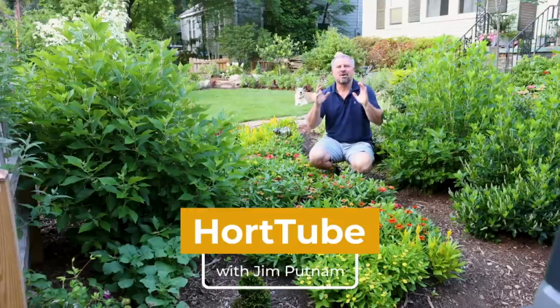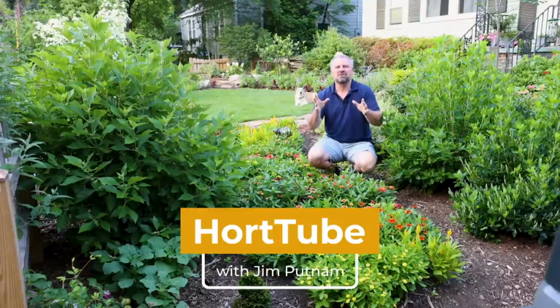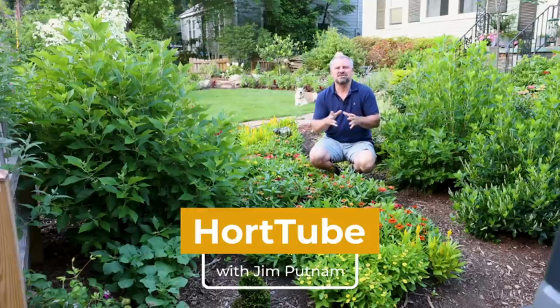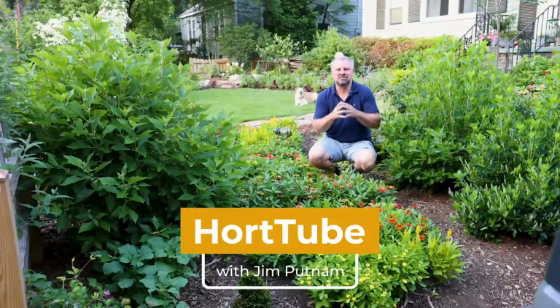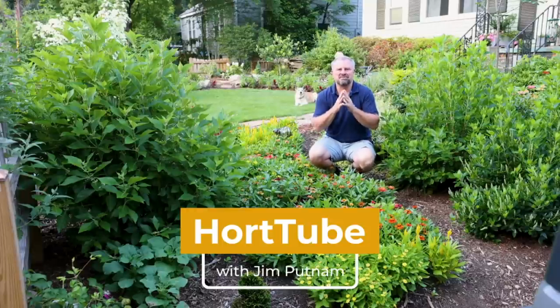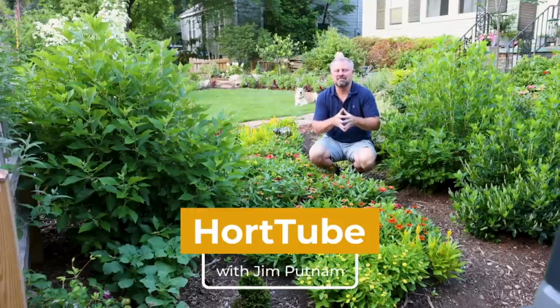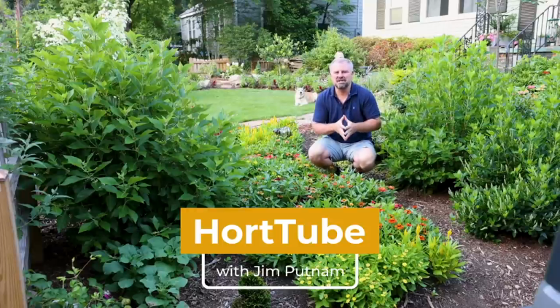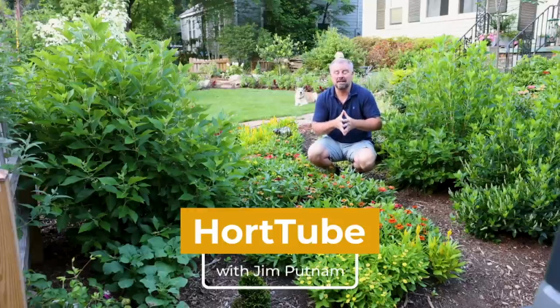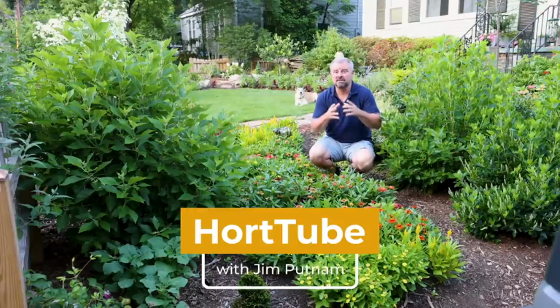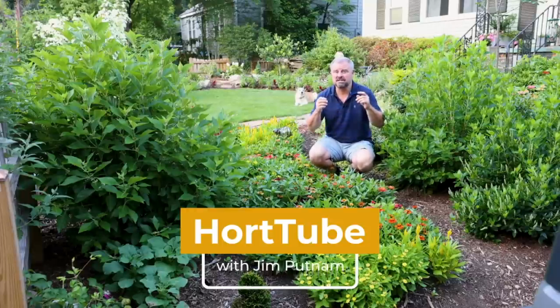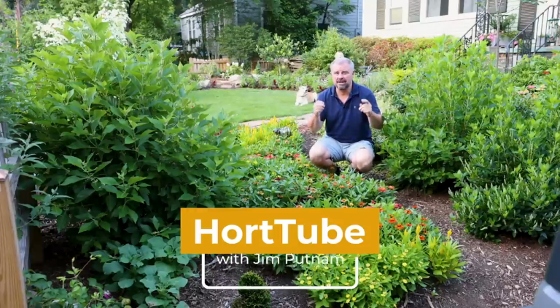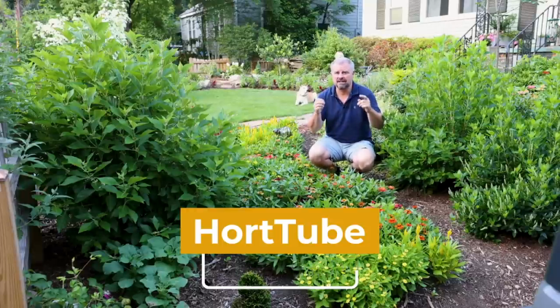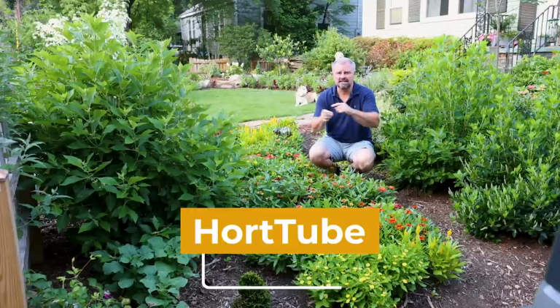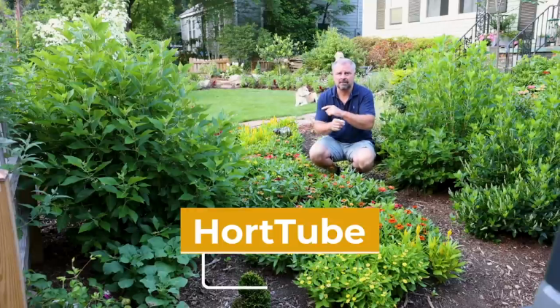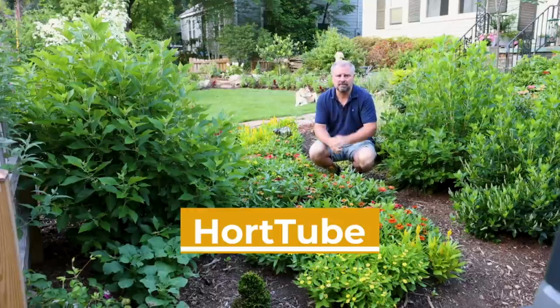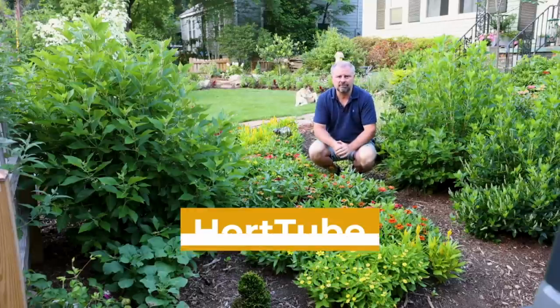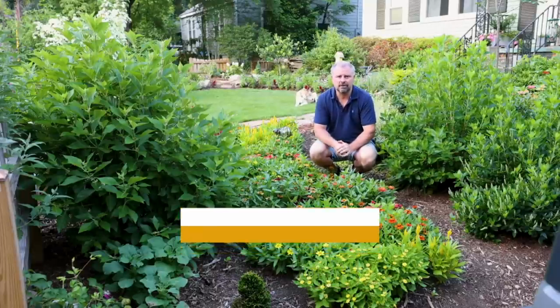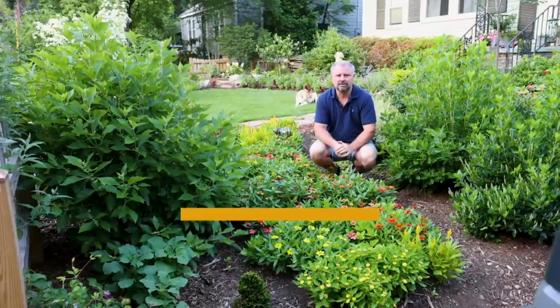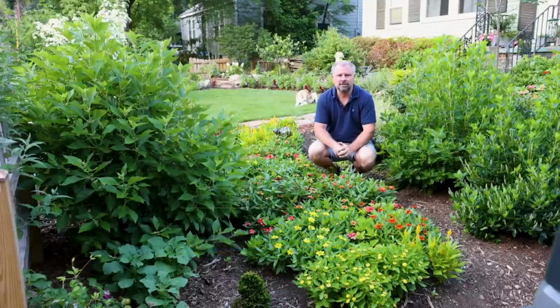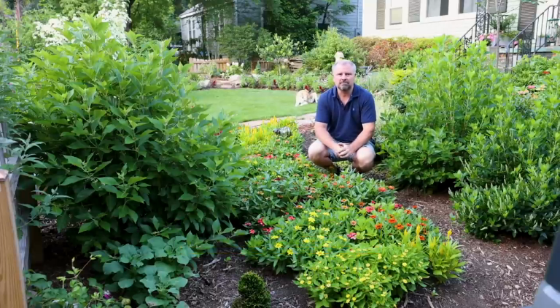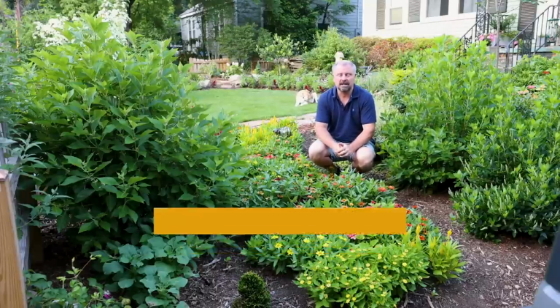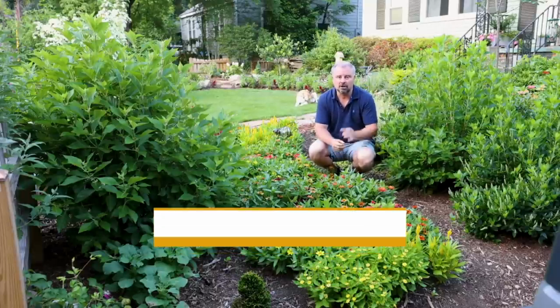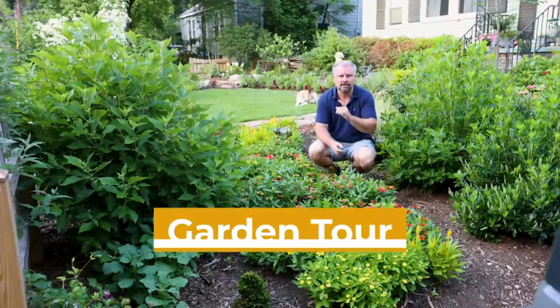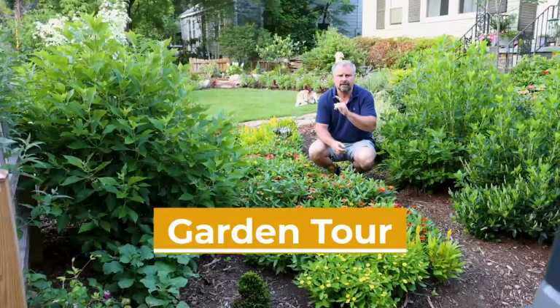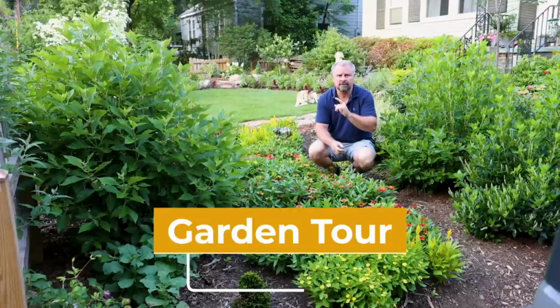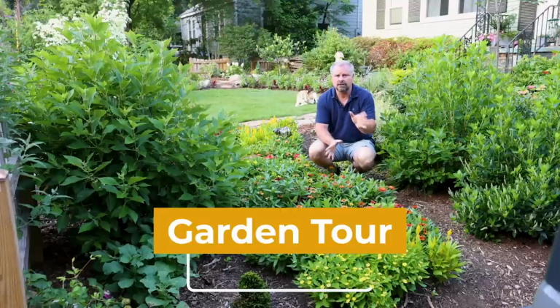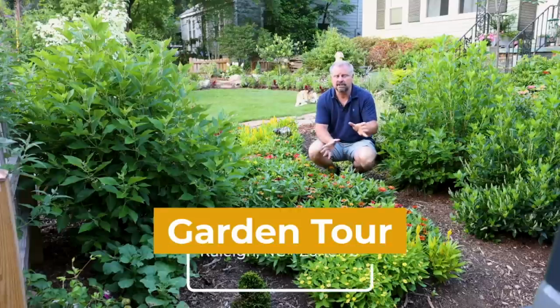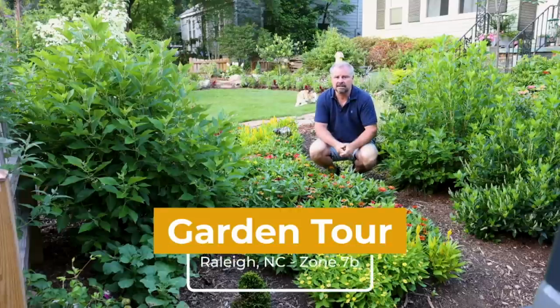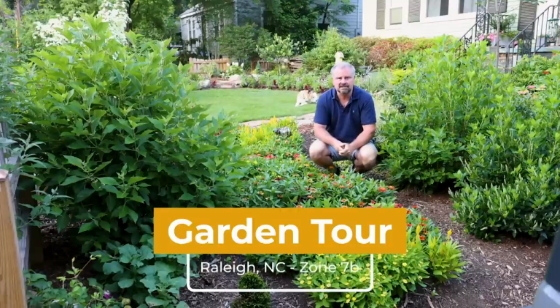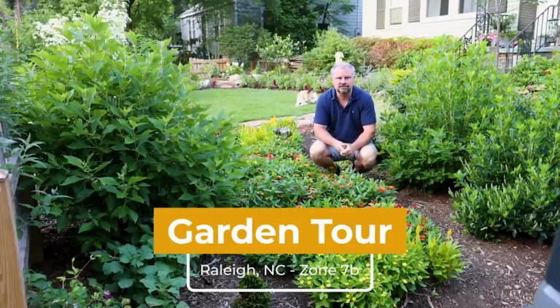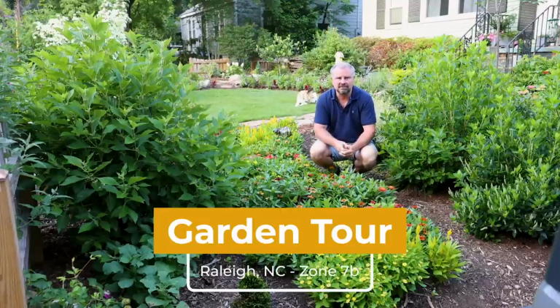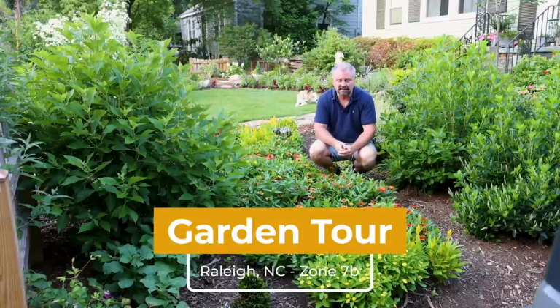Welcome to HortTube. My name is Jim Putnam. This is the weekly landscape update video I do in my garden here in Raleigh, North Carolina, Zone 7B.